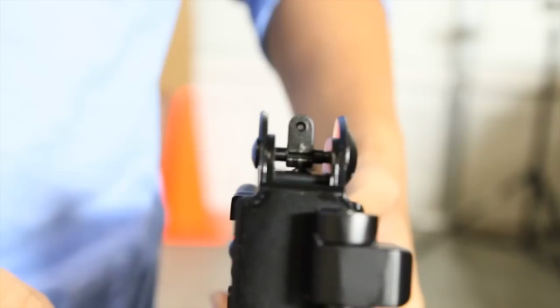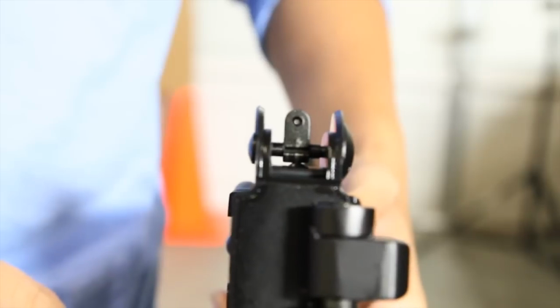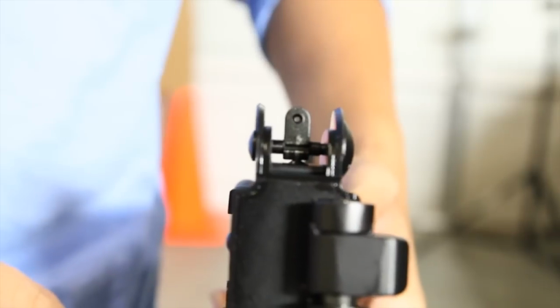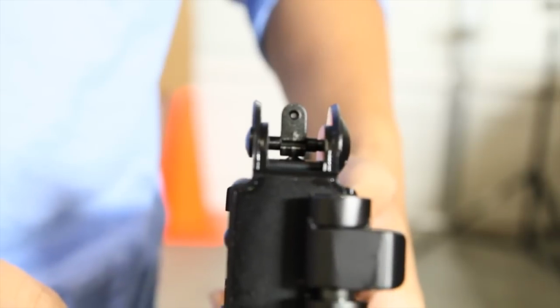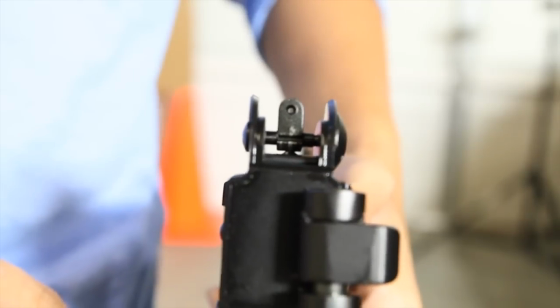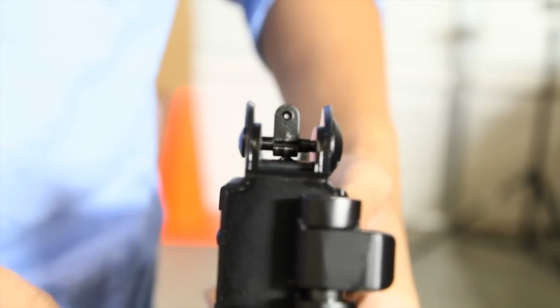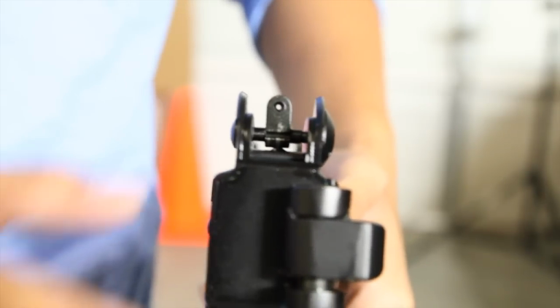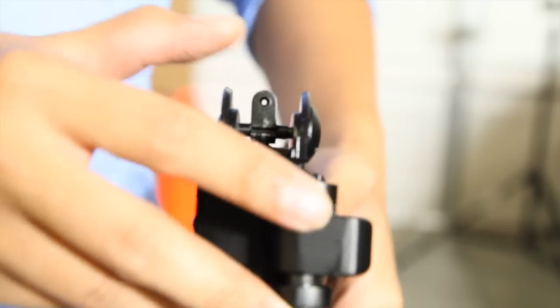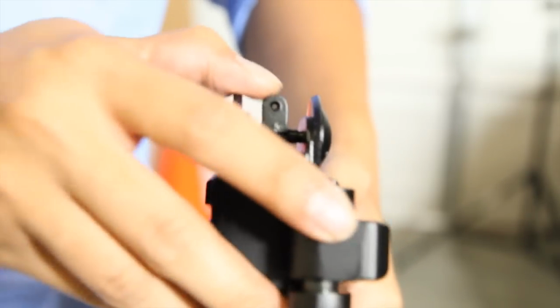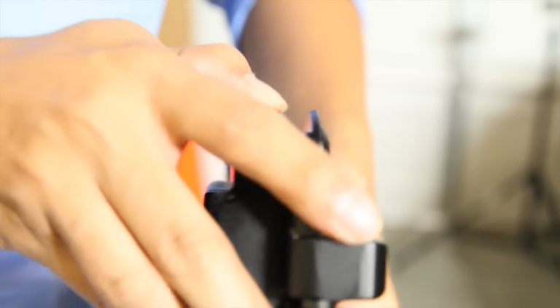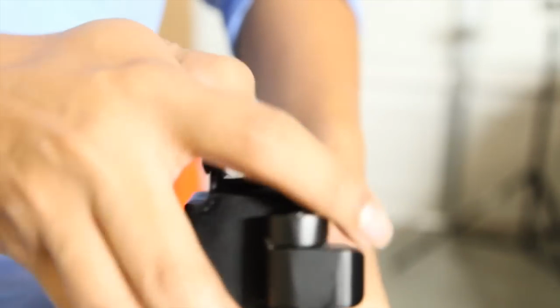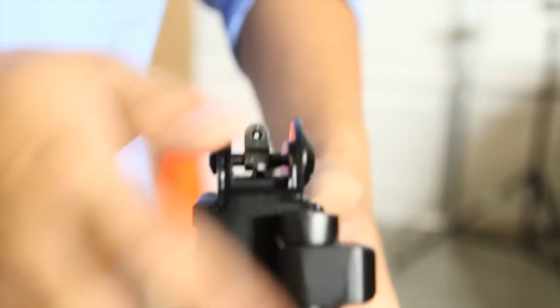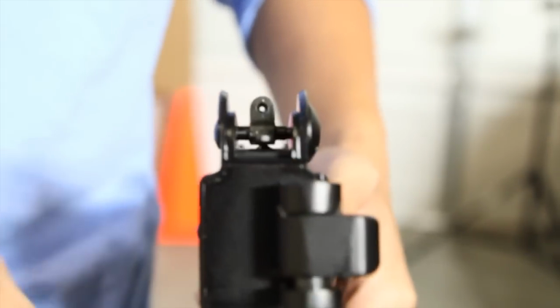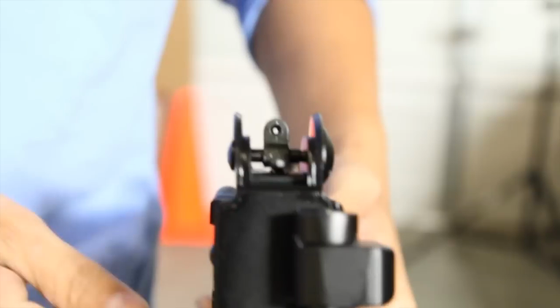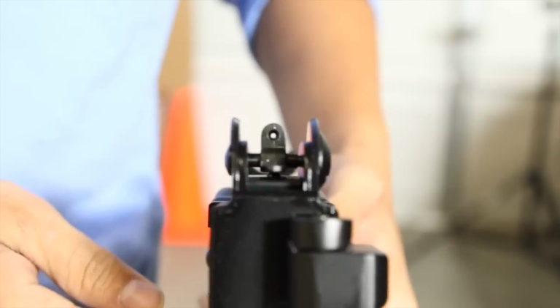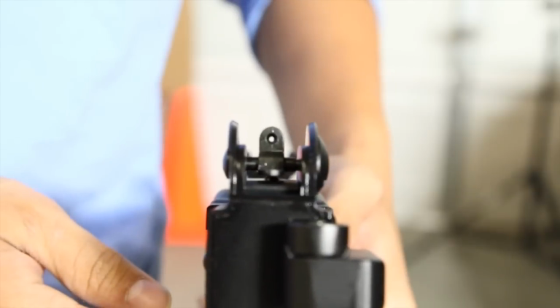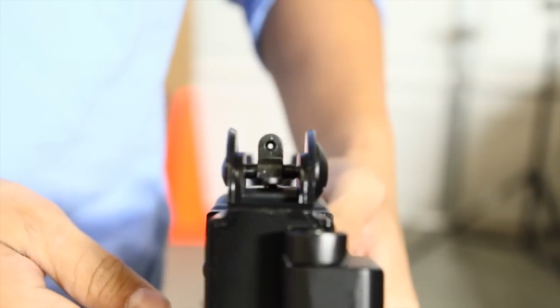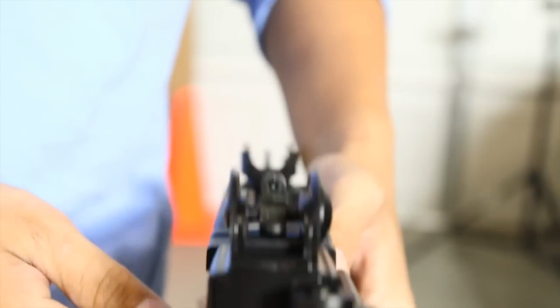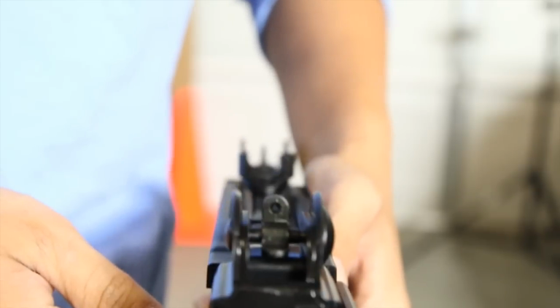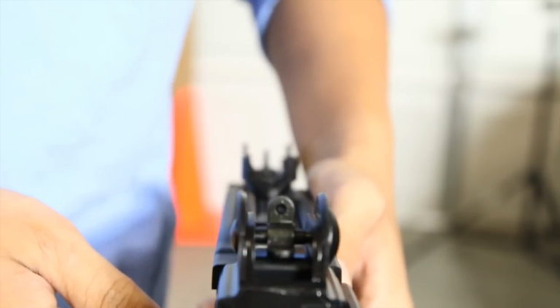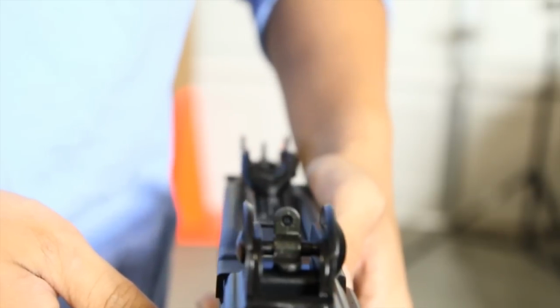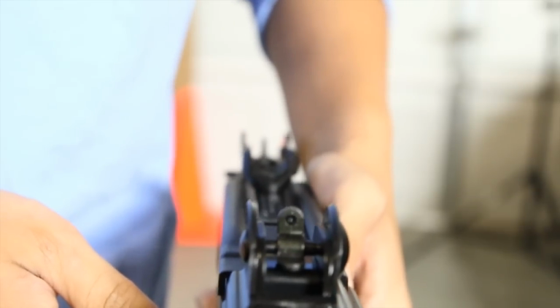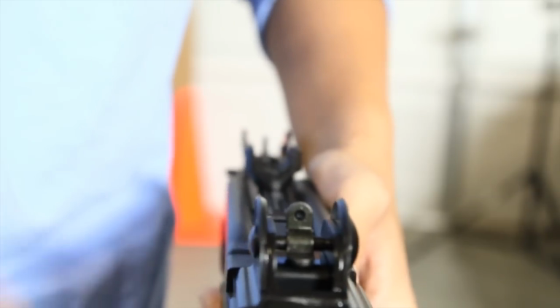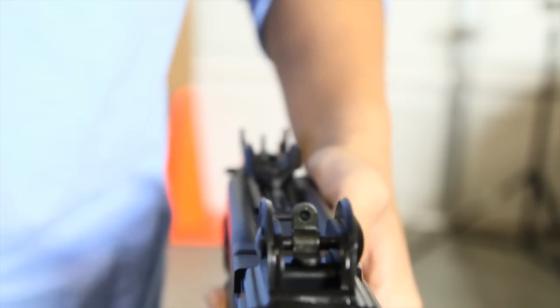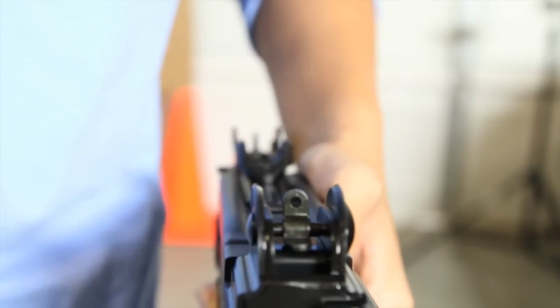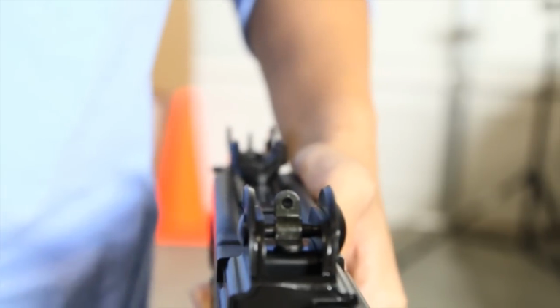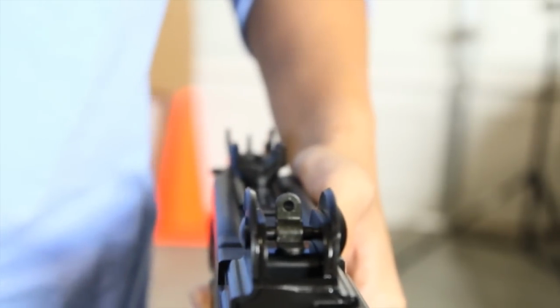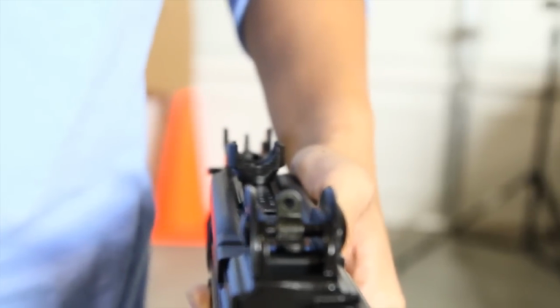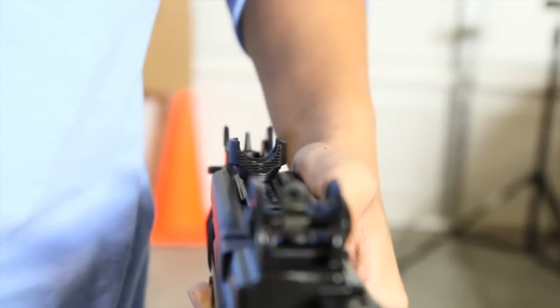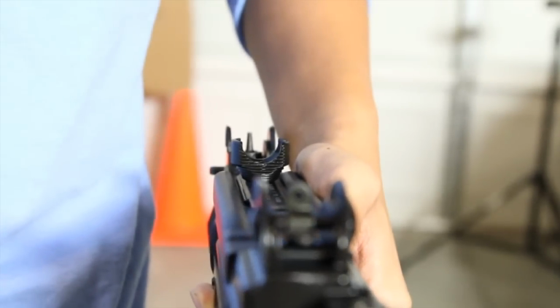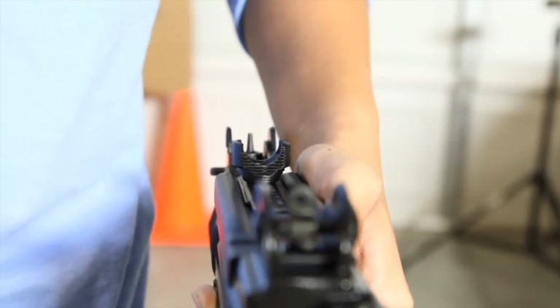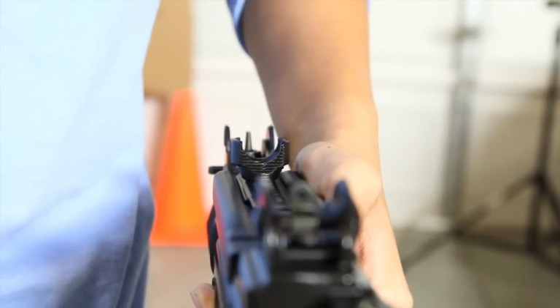The rear sight is adjustable and has two apertures — one big, one small. The front sight is adjustable too with the included tool.